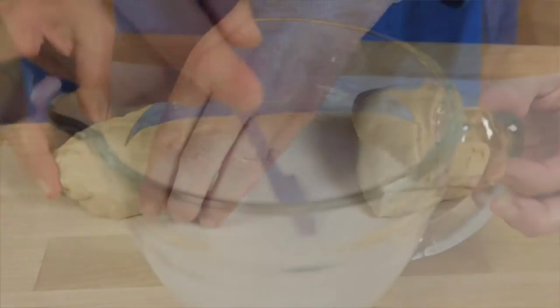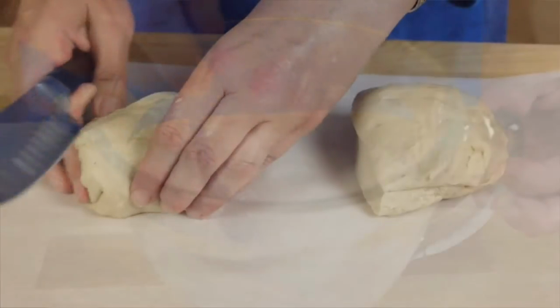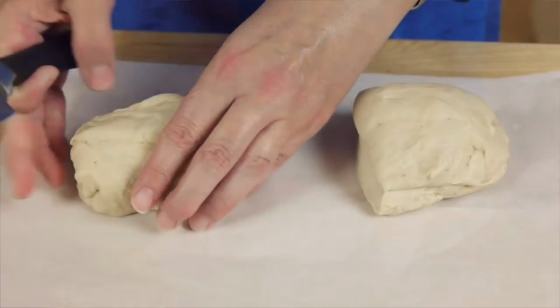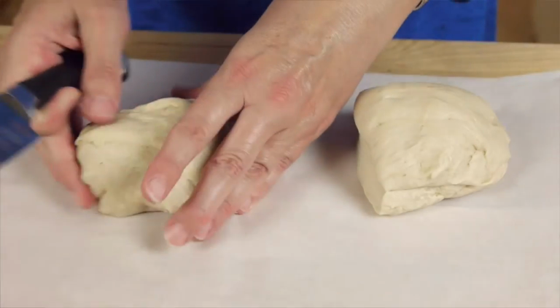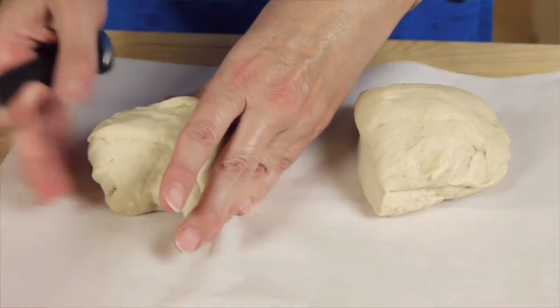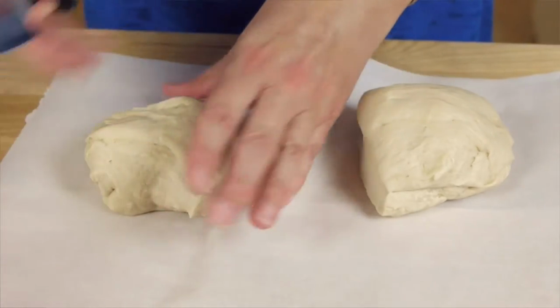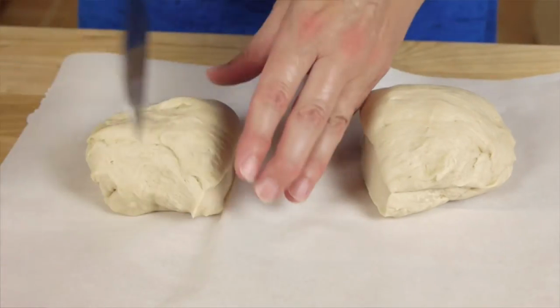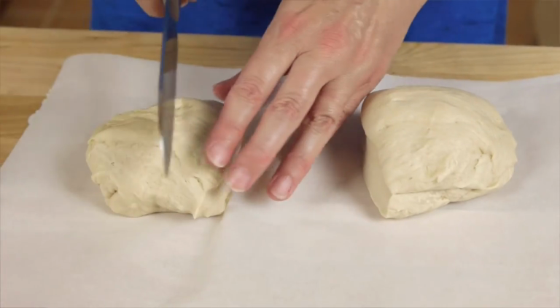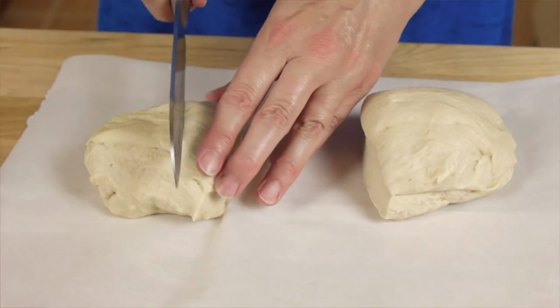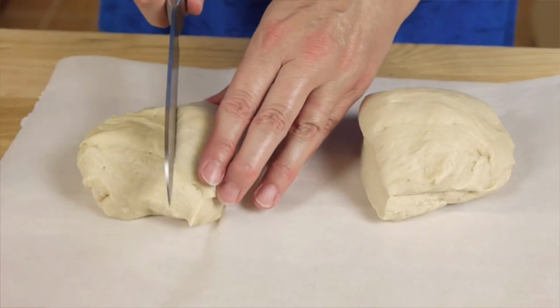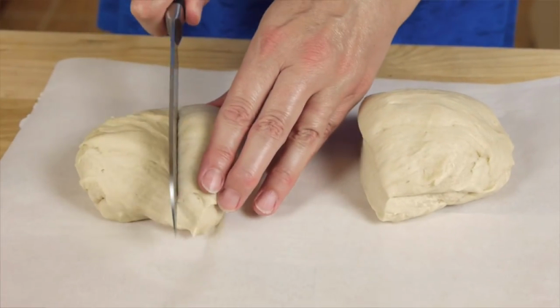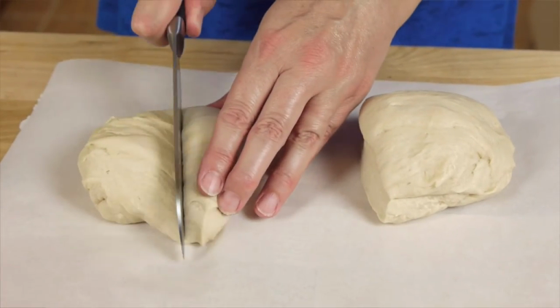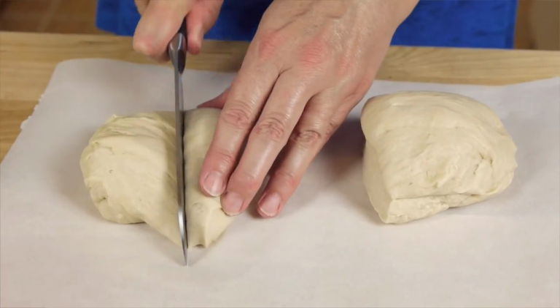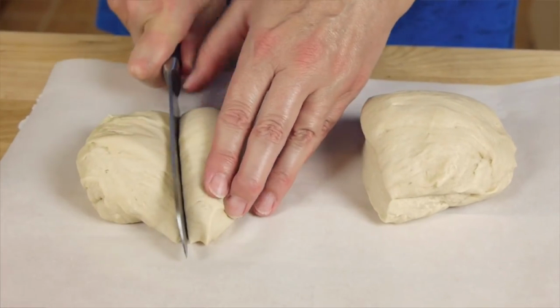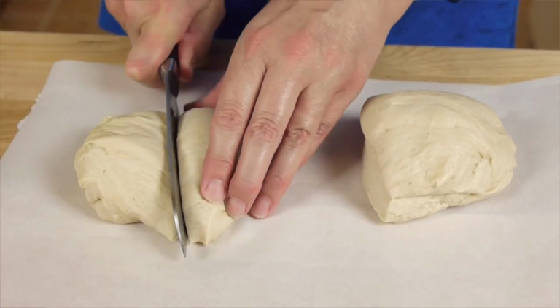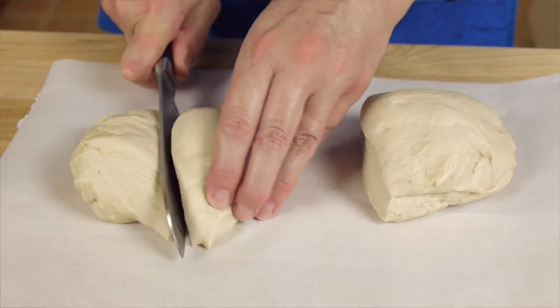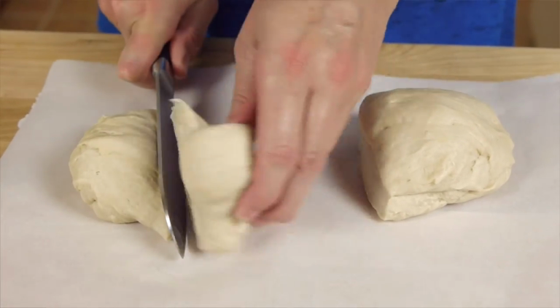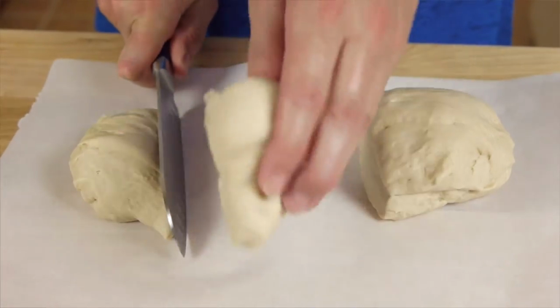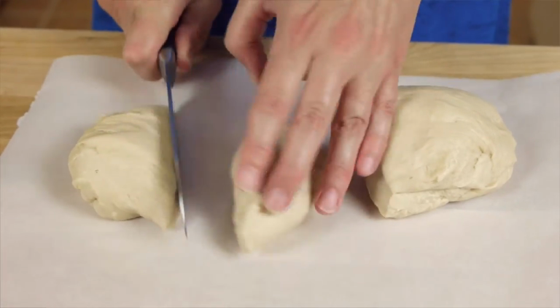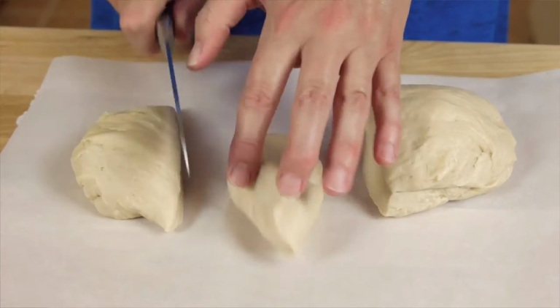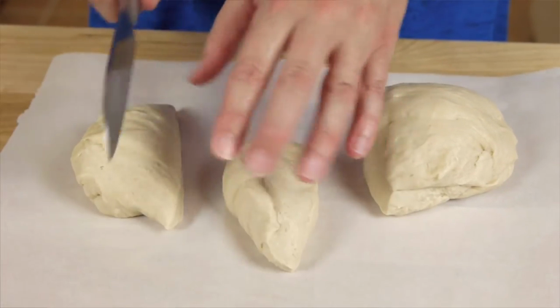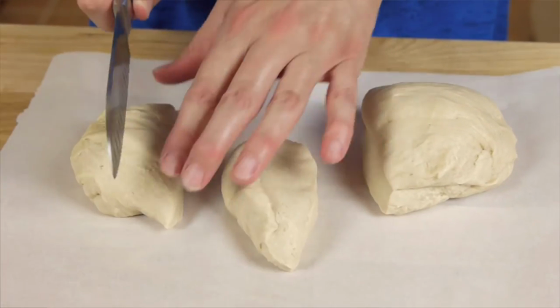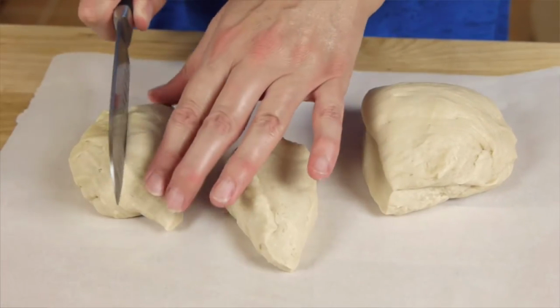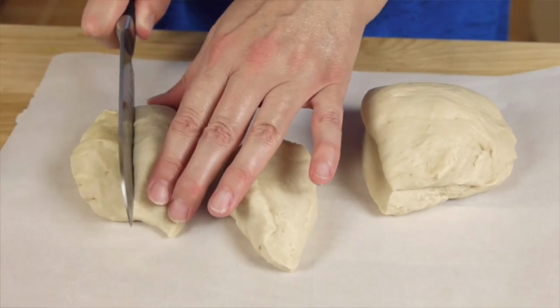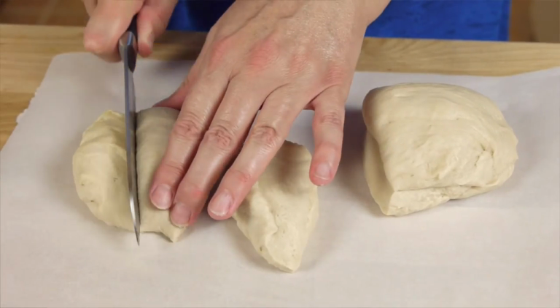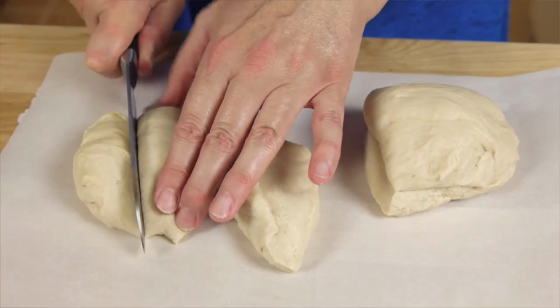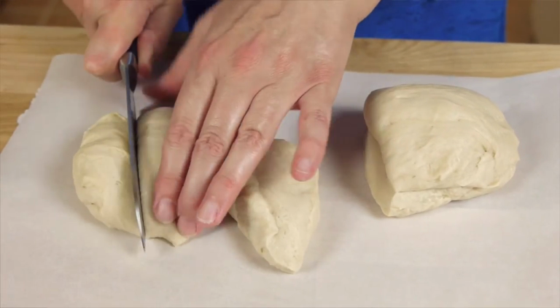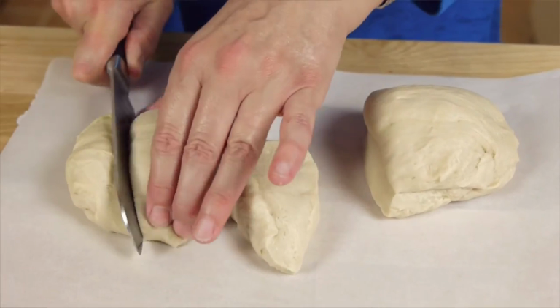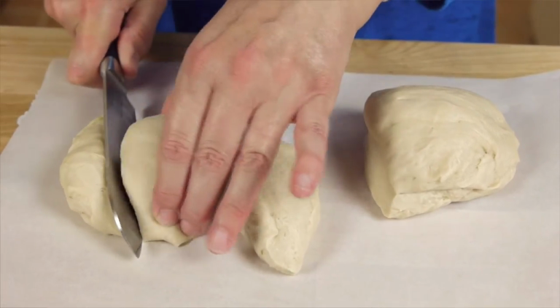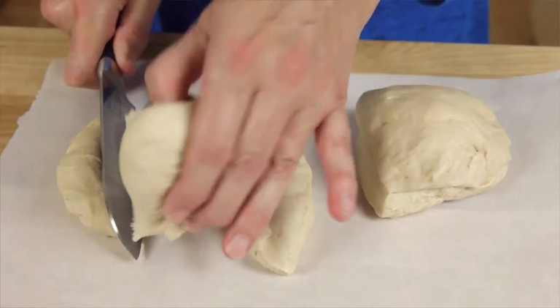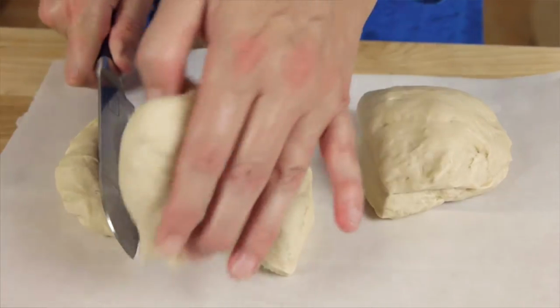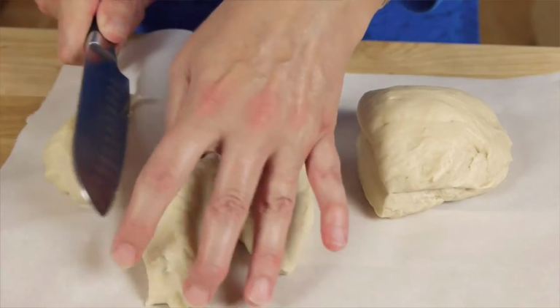Our dough is ready, so I'm going to divide this up and shape it into 12 rolls.